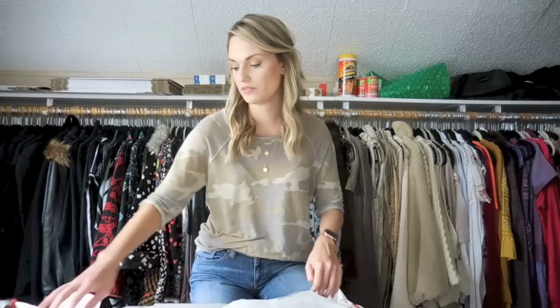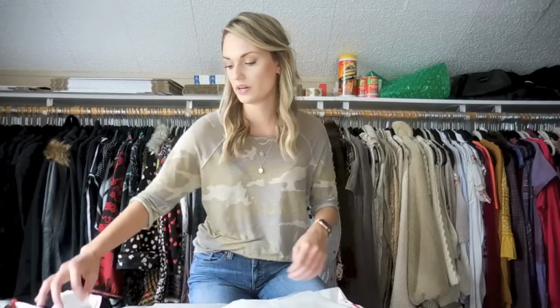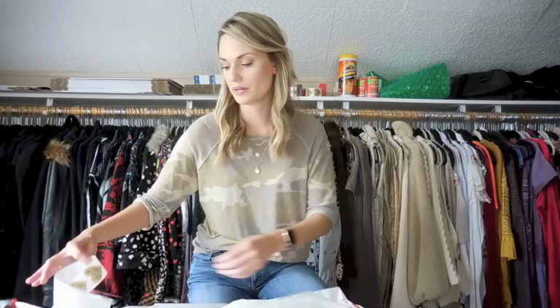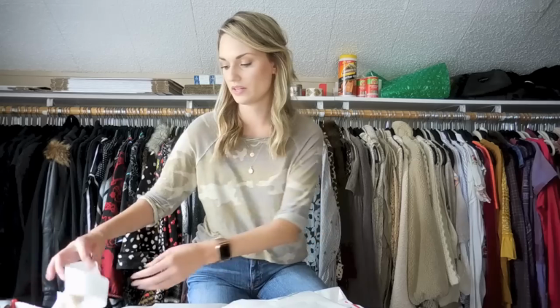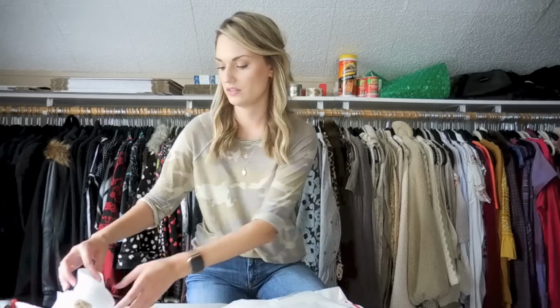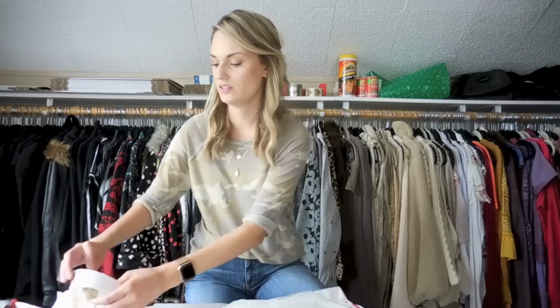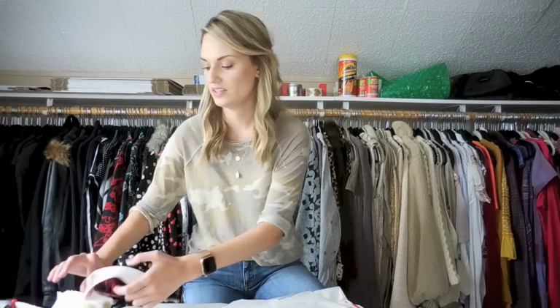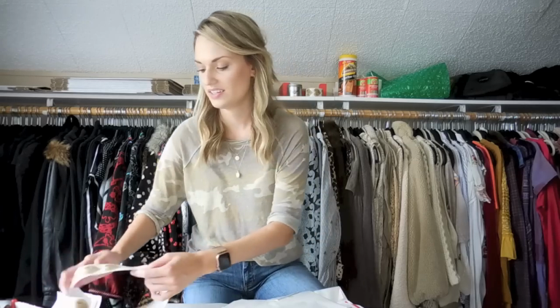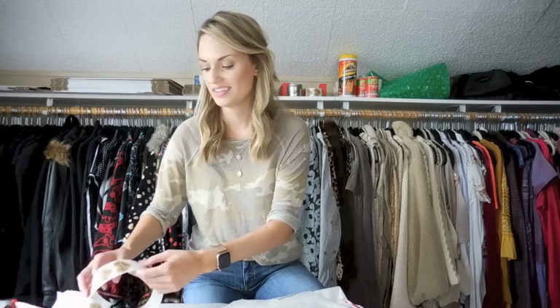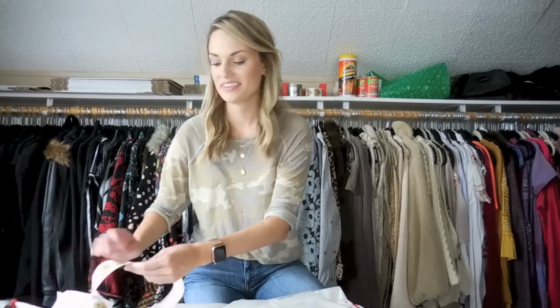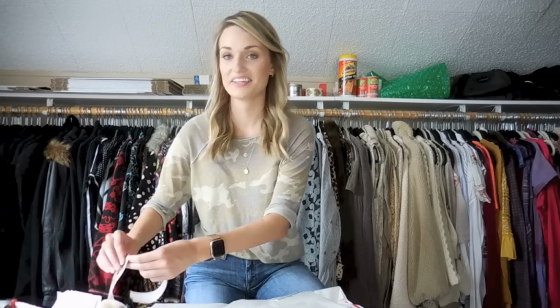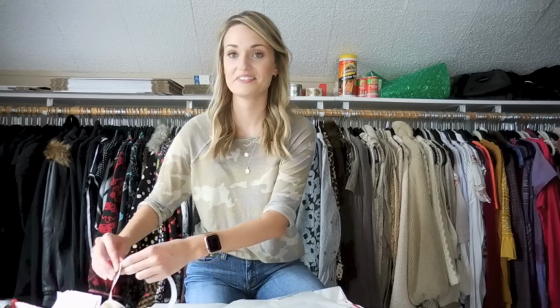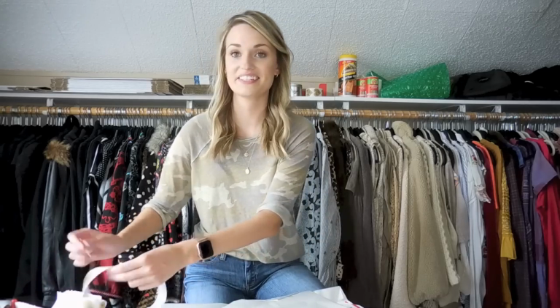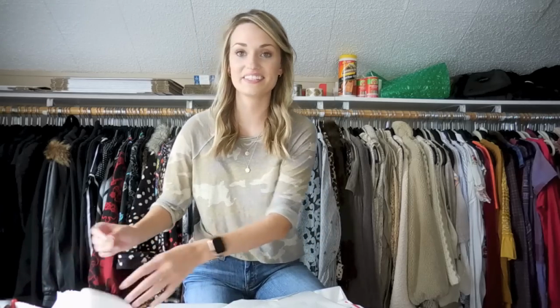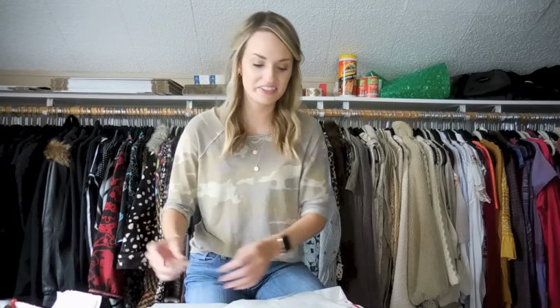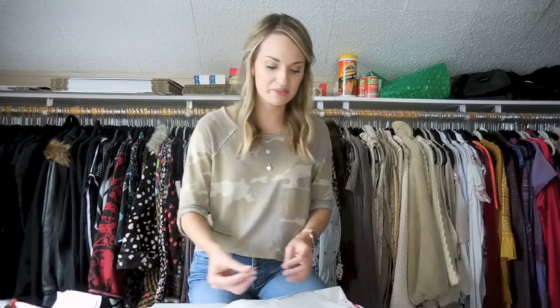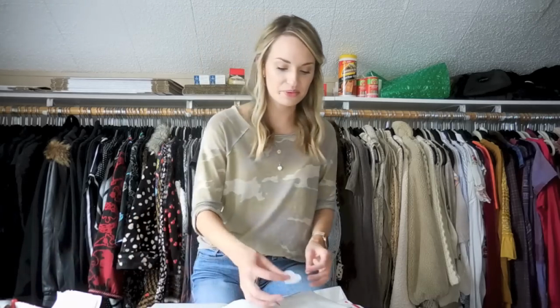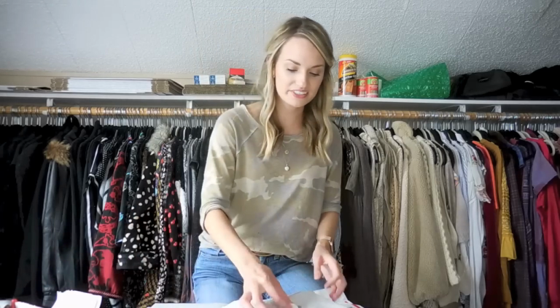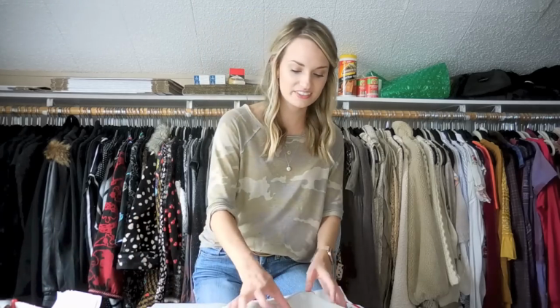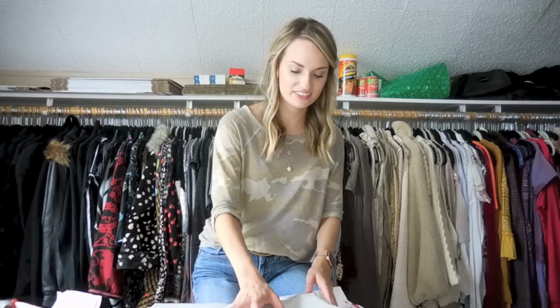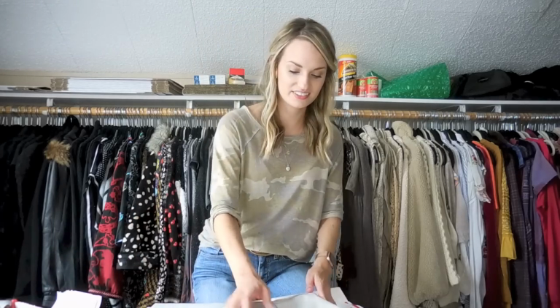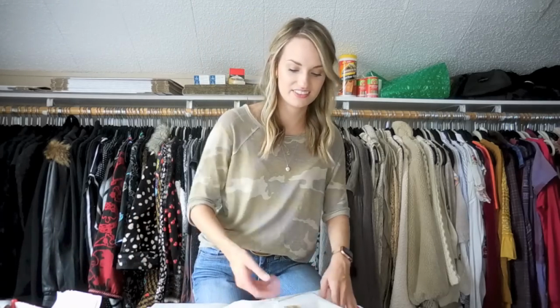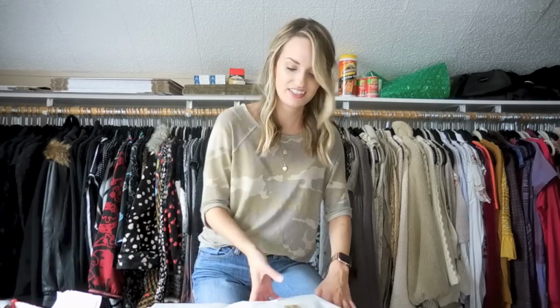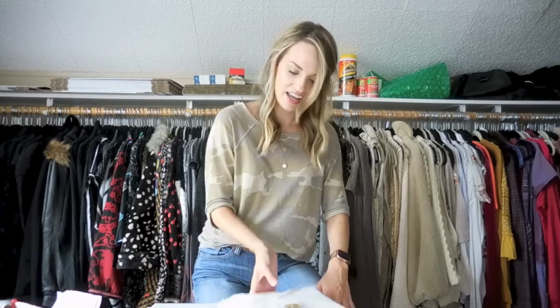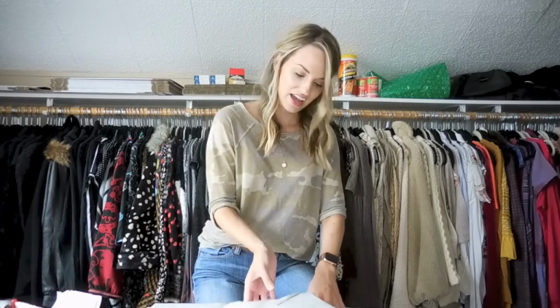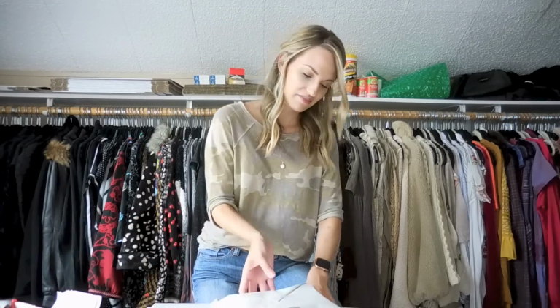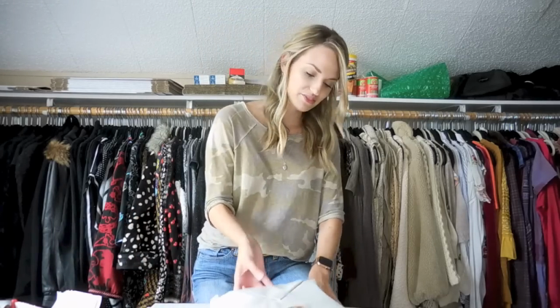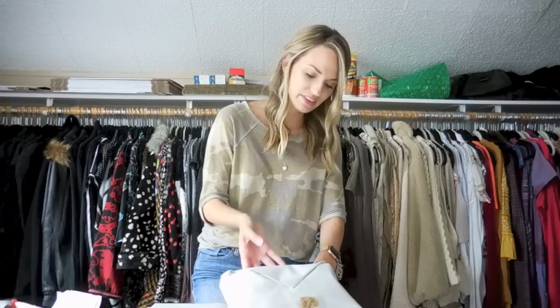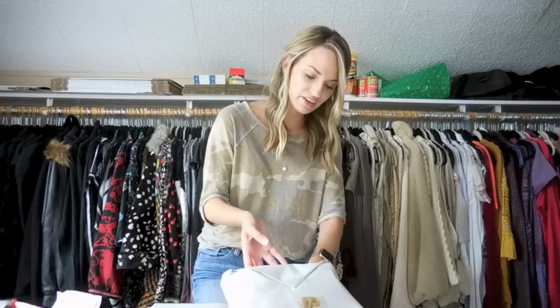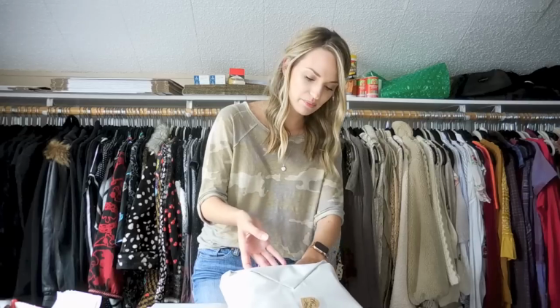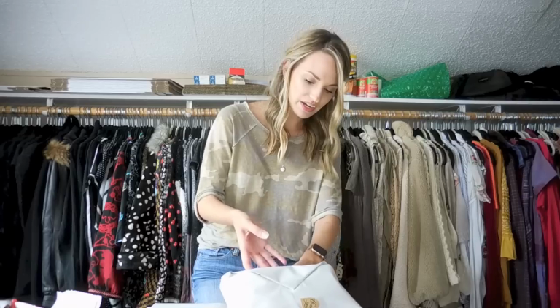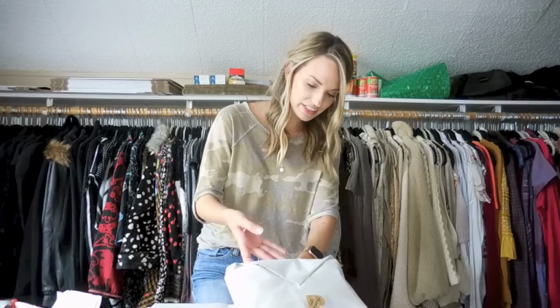I forgot my thank you sticker — very important. I have to thank our buyers.